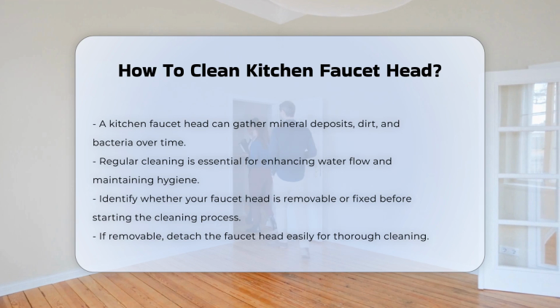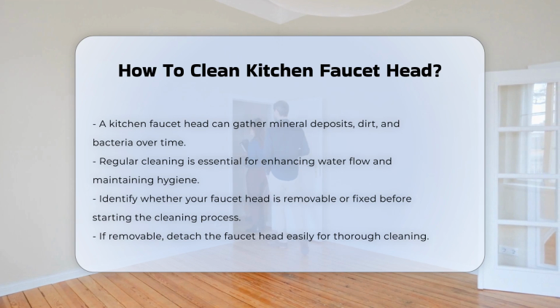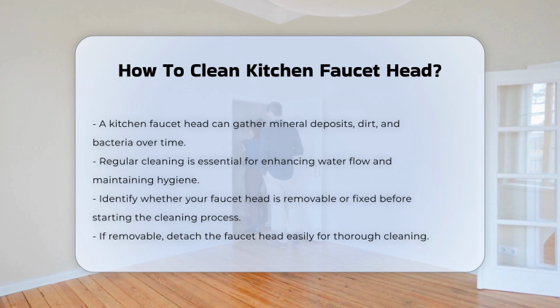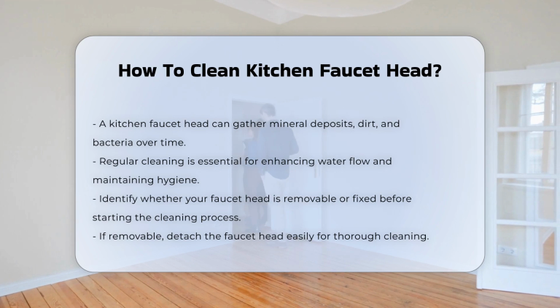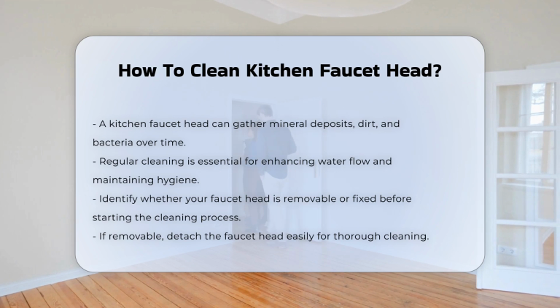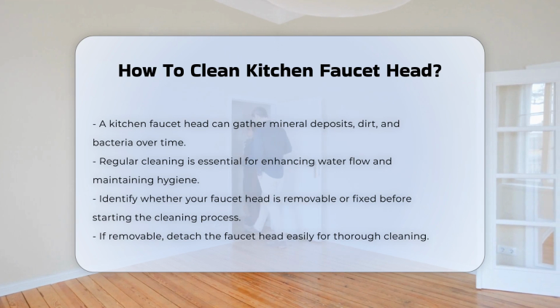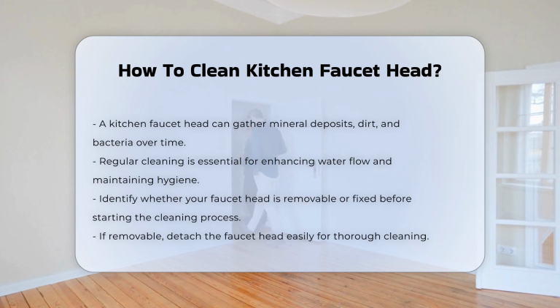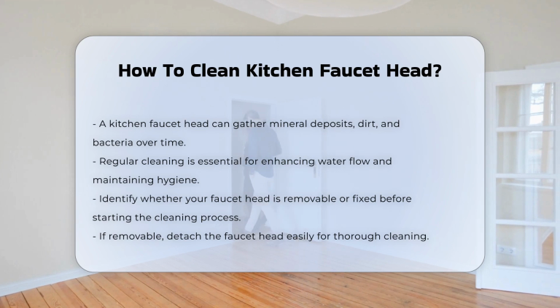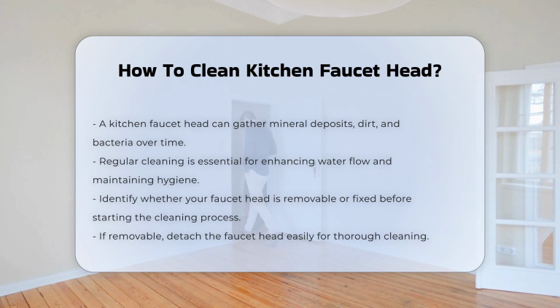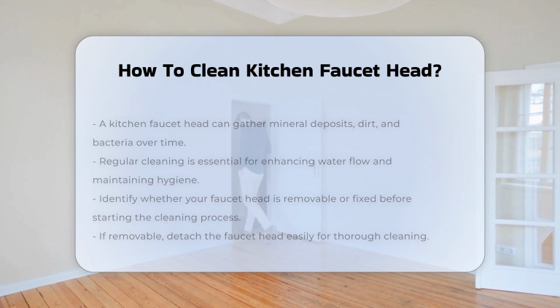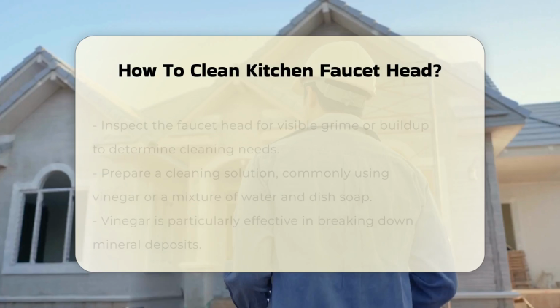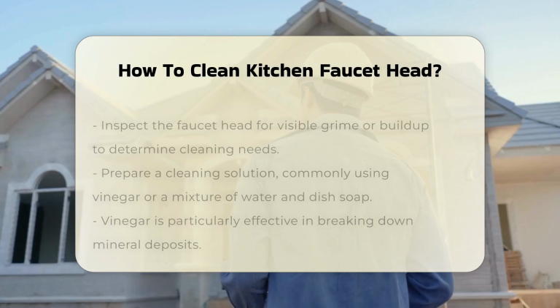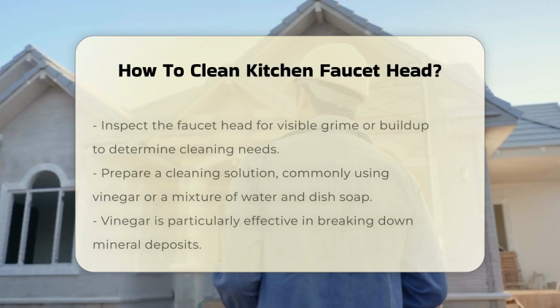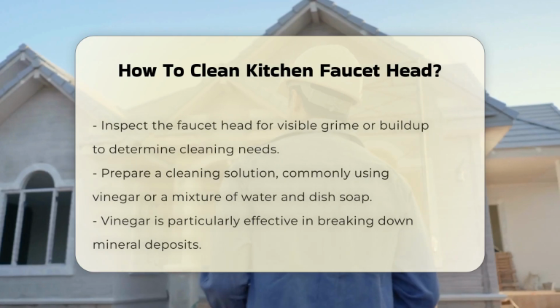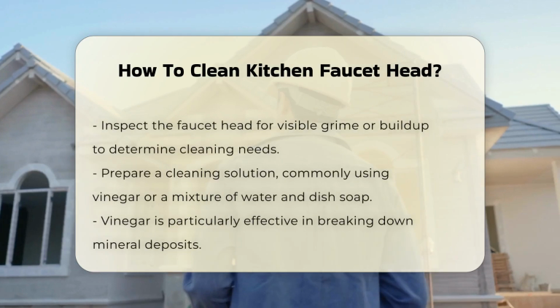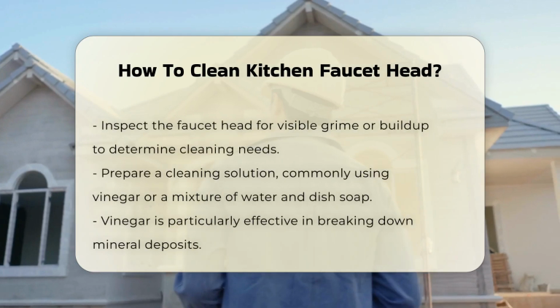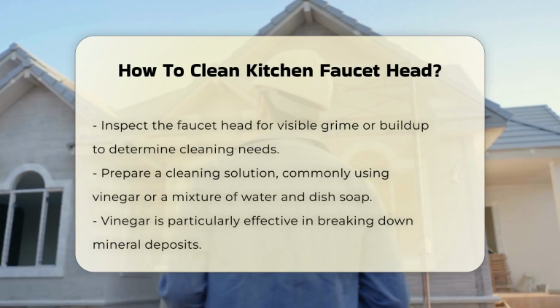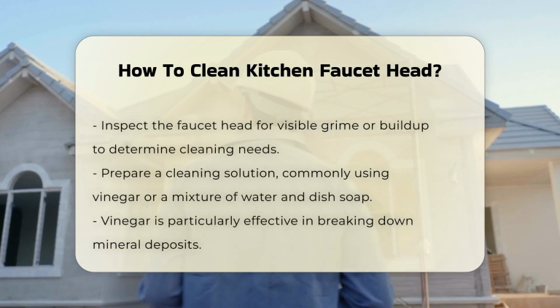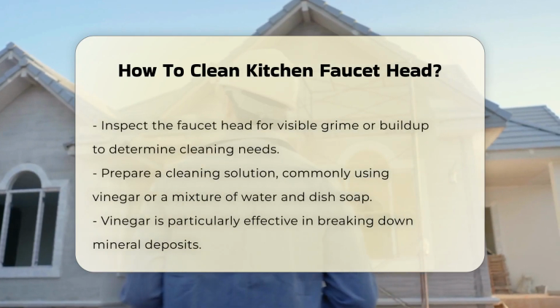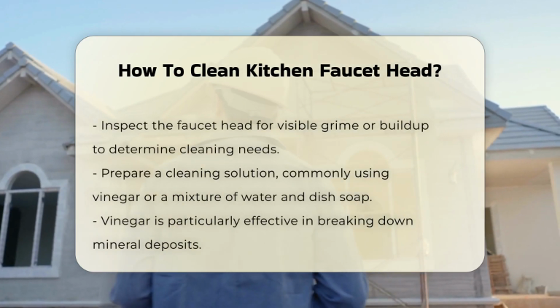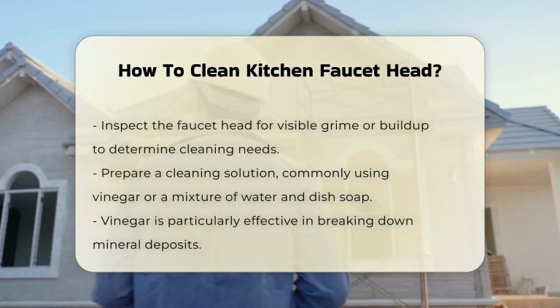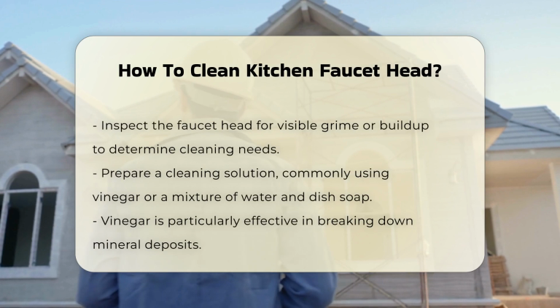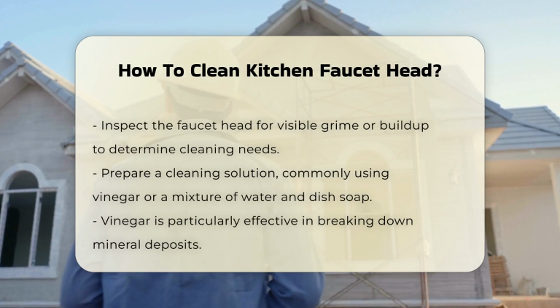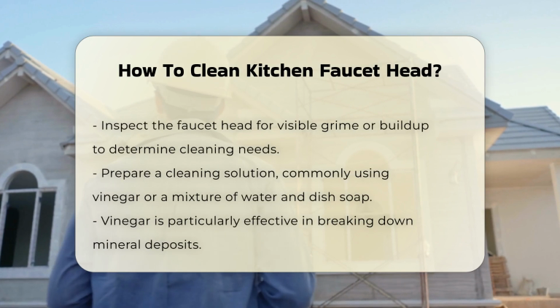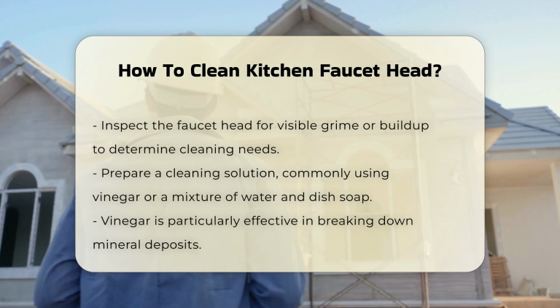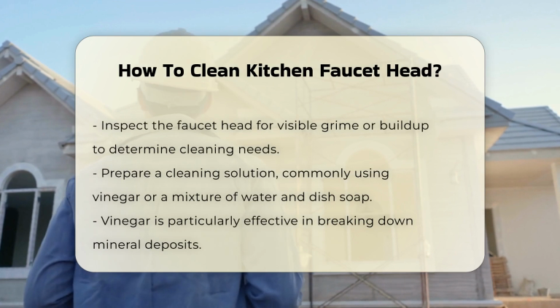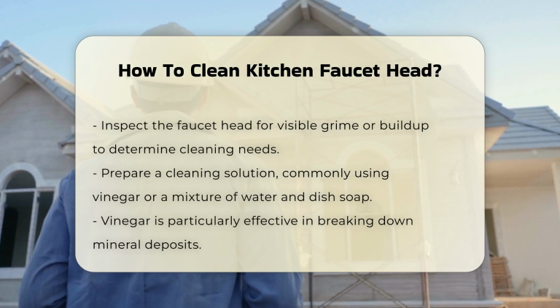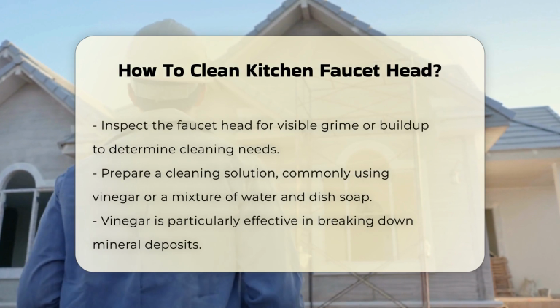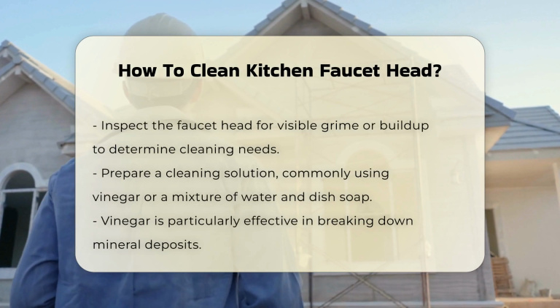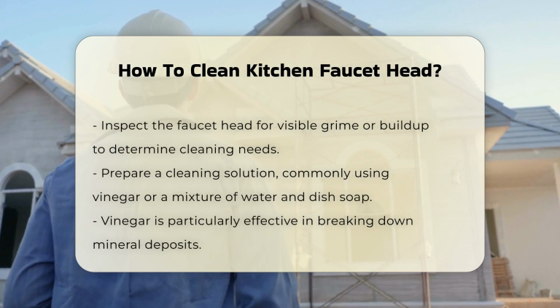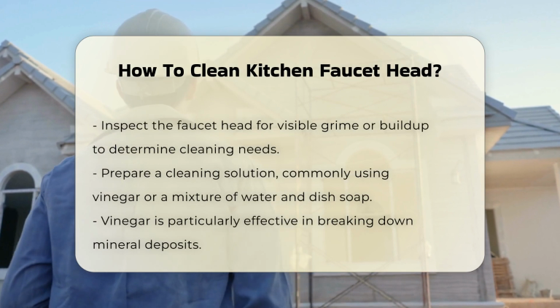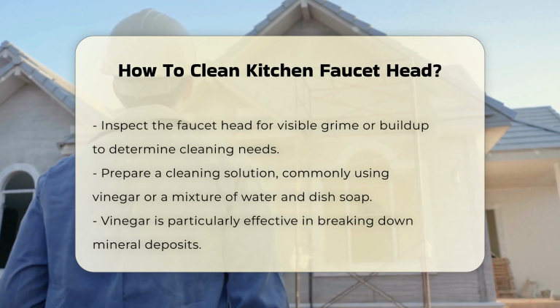Inspect the faucet head for visible grime or buildup. This may indicate the need for a more thorough cleaning.